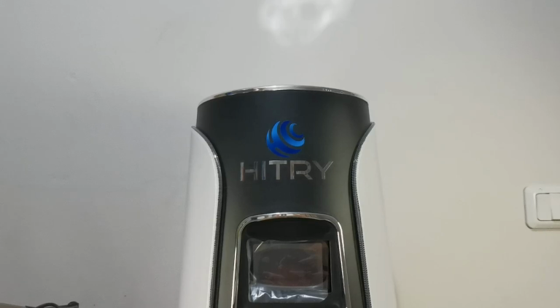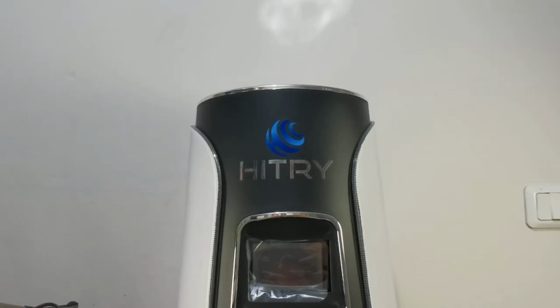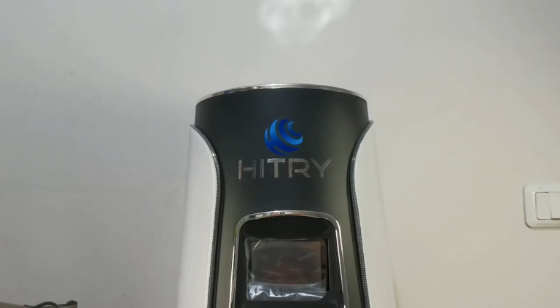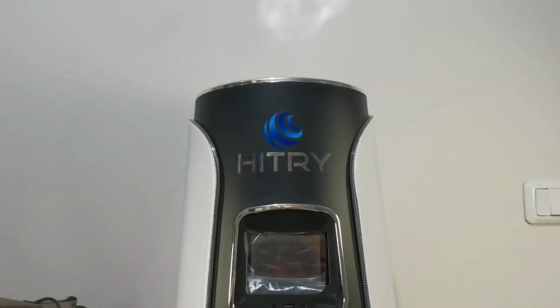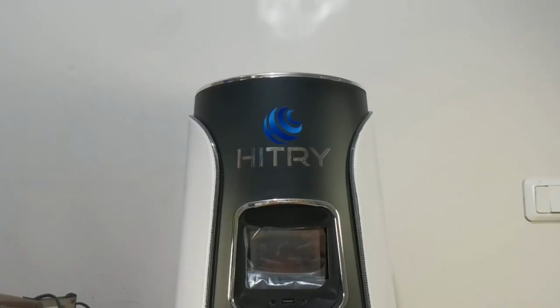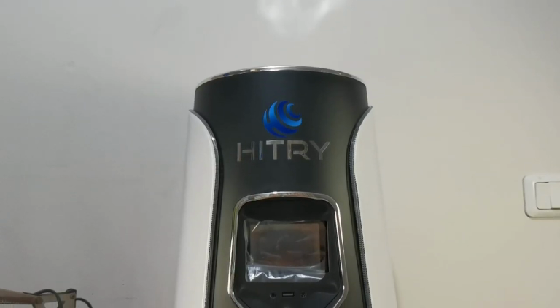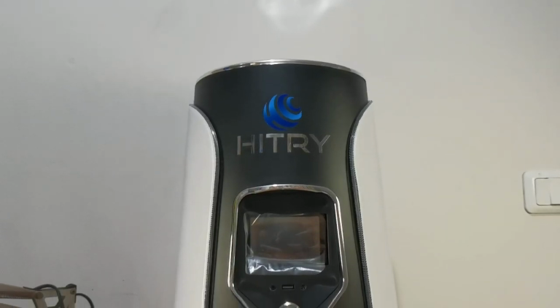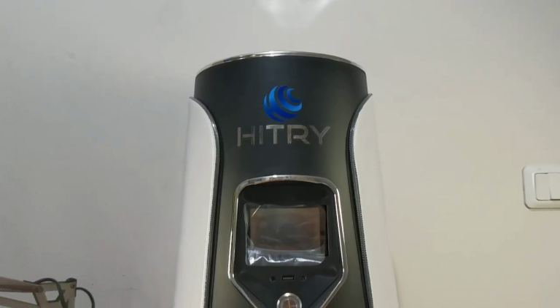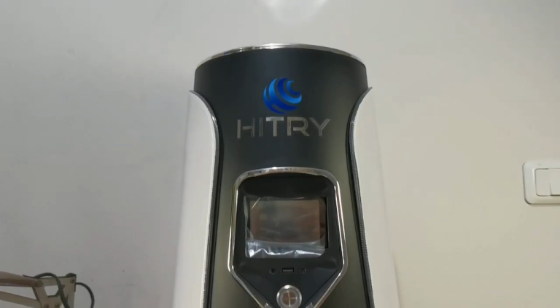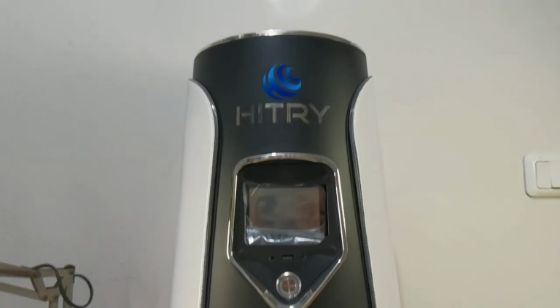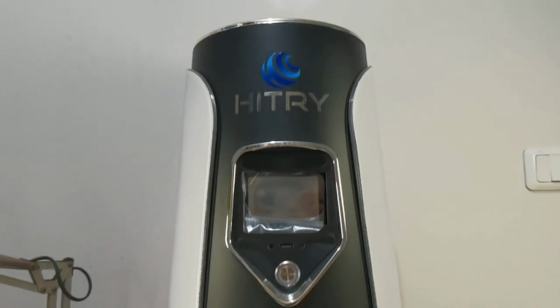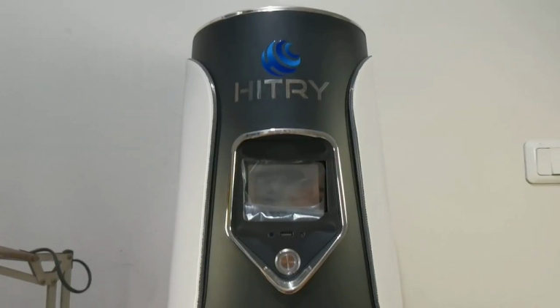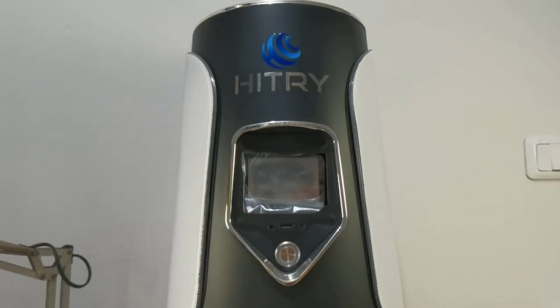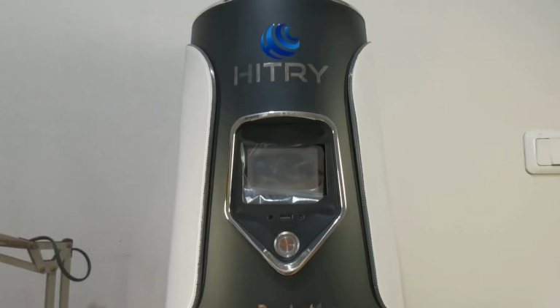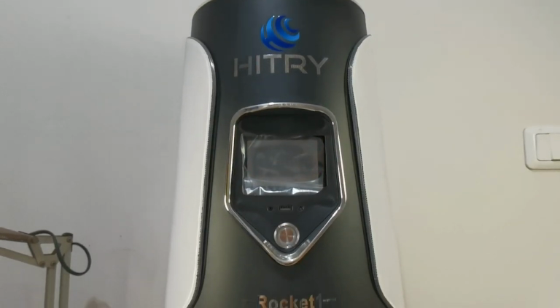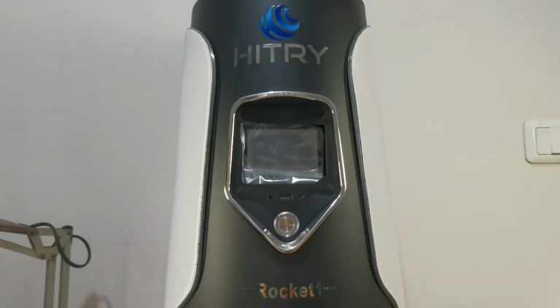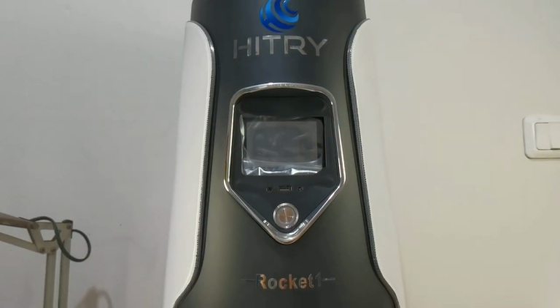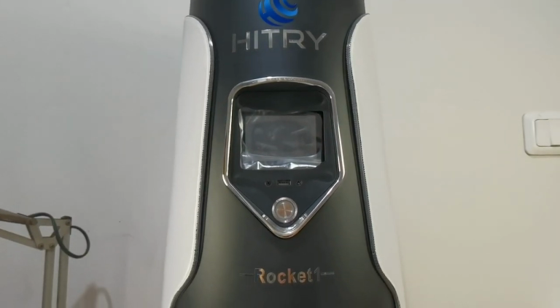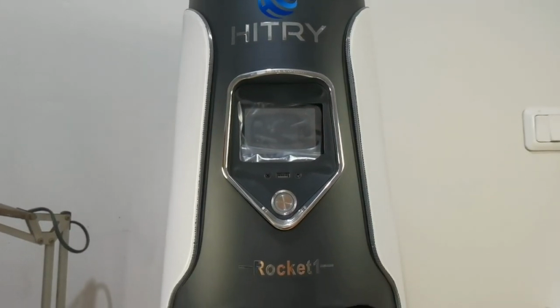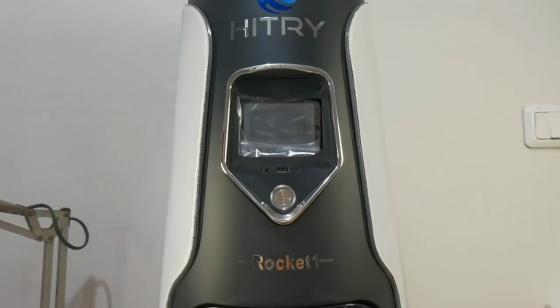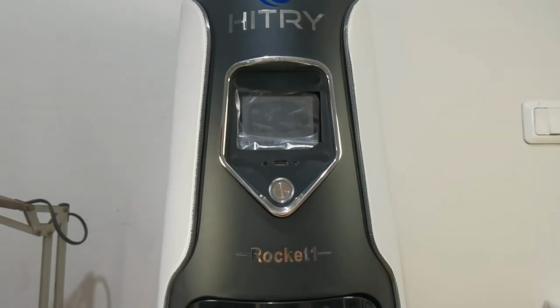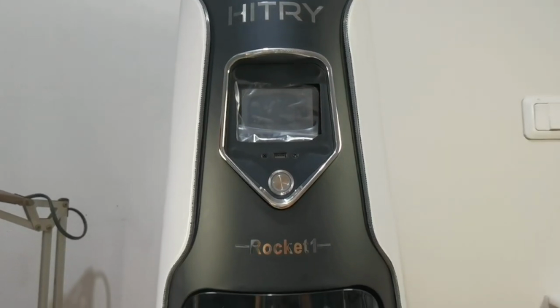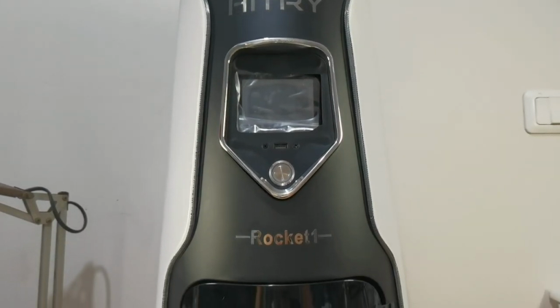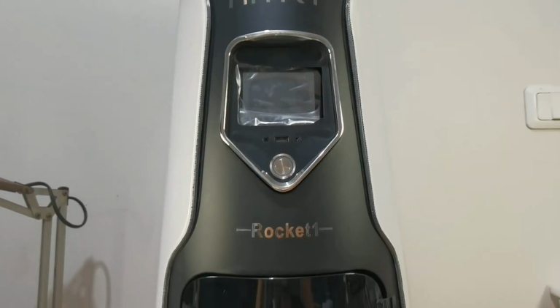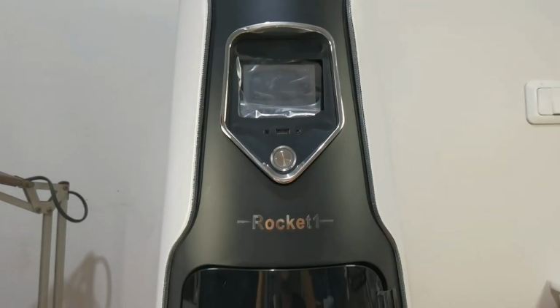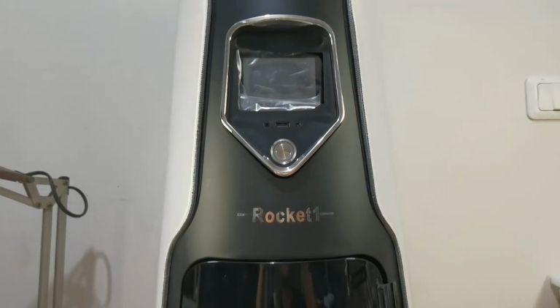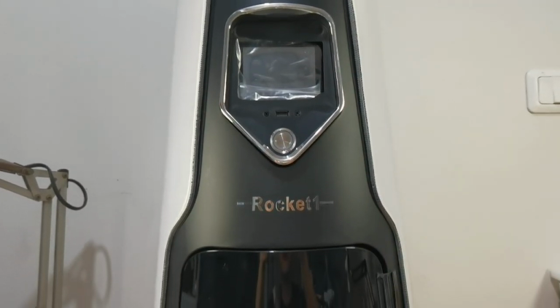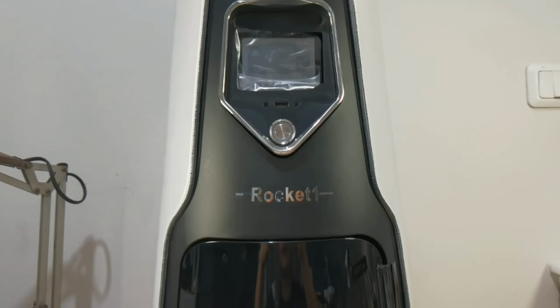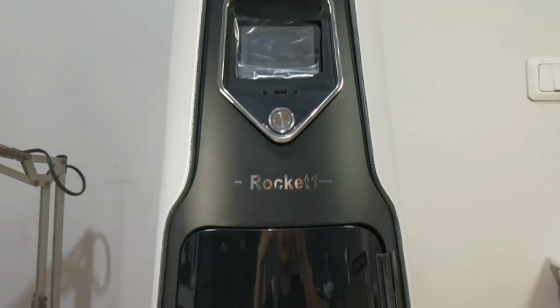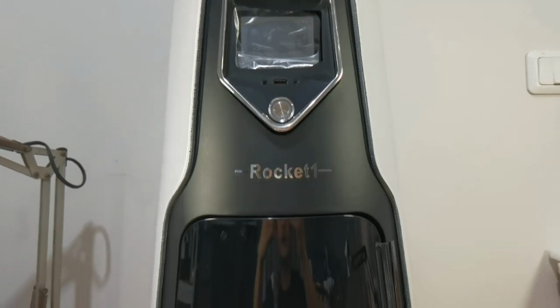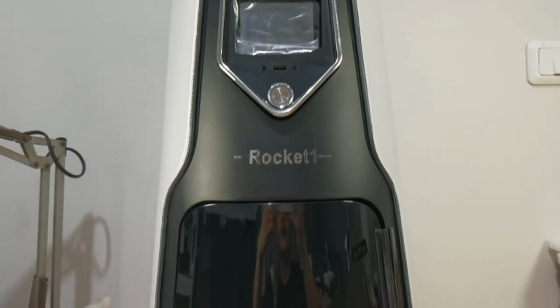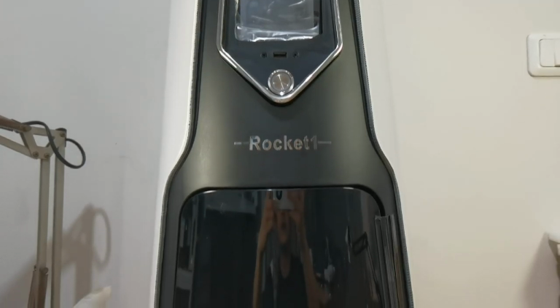Hello everyone, I'm Dennis Wang. Today, let's play with the Hitry Rocket 1, a top-down resin printer.